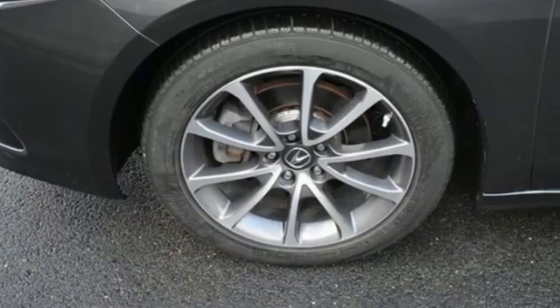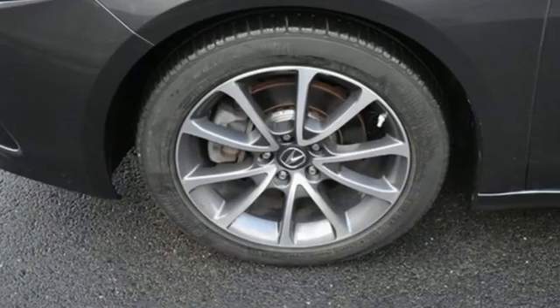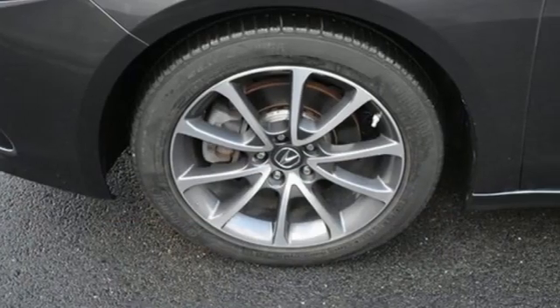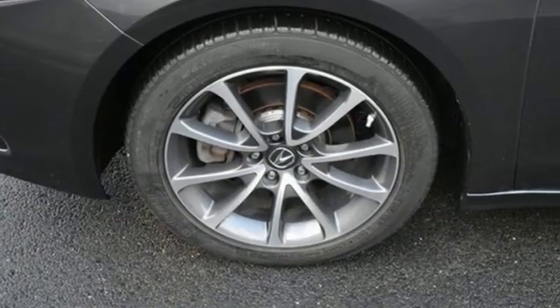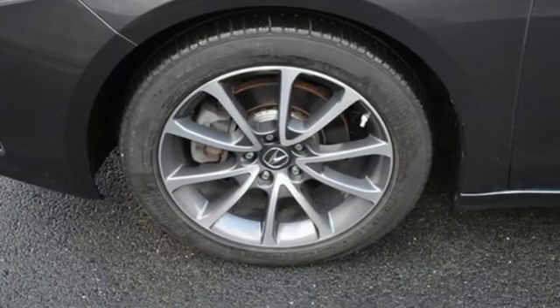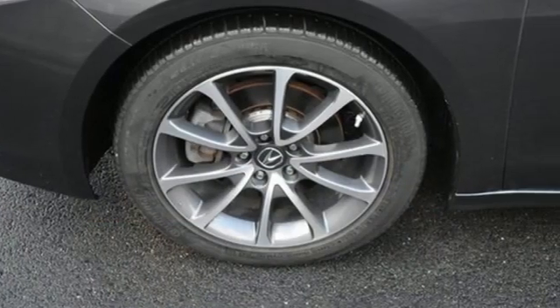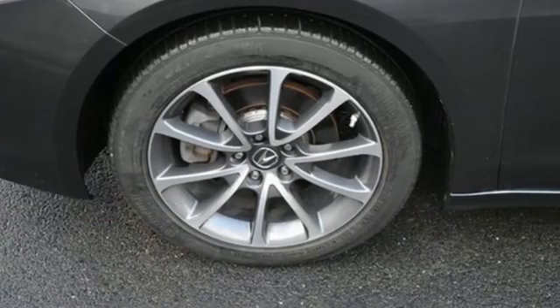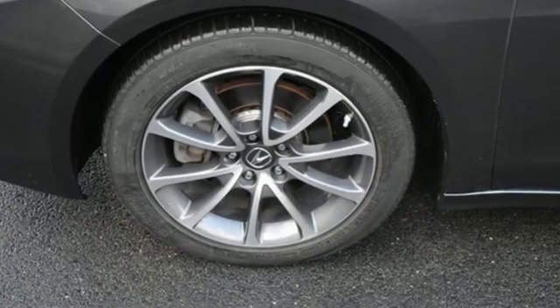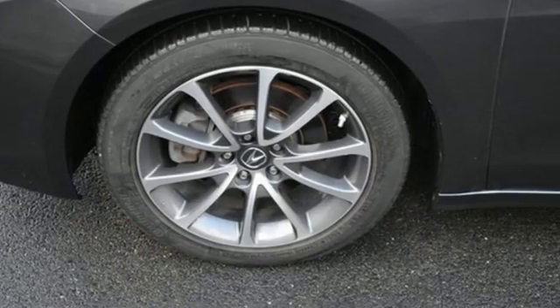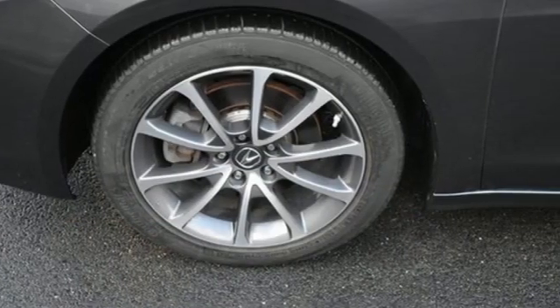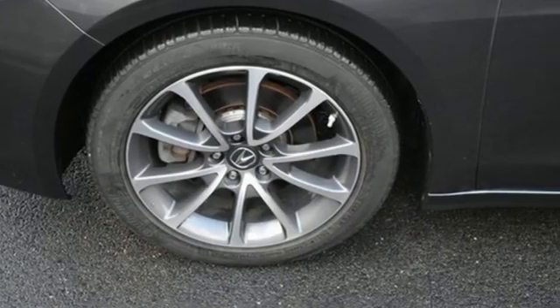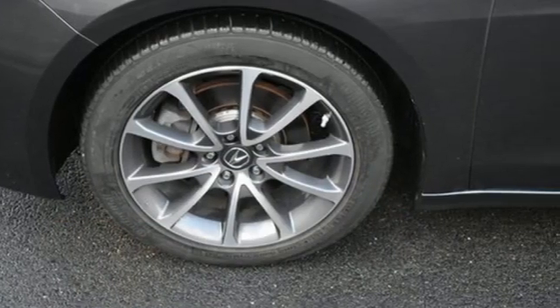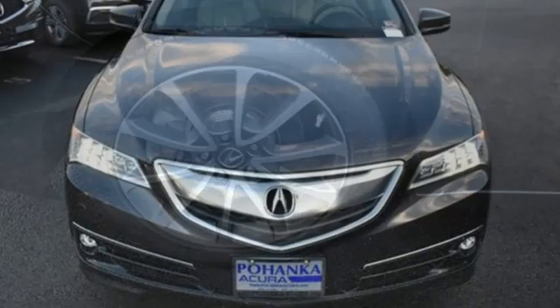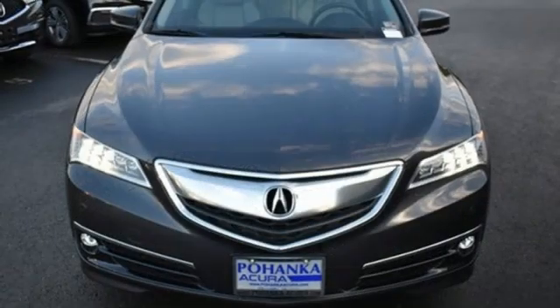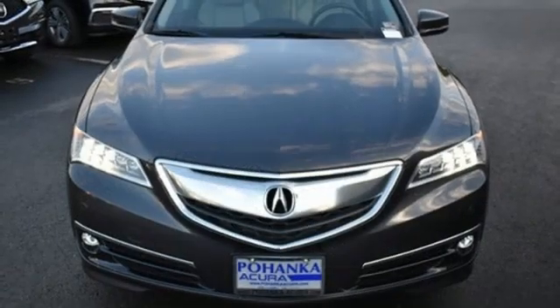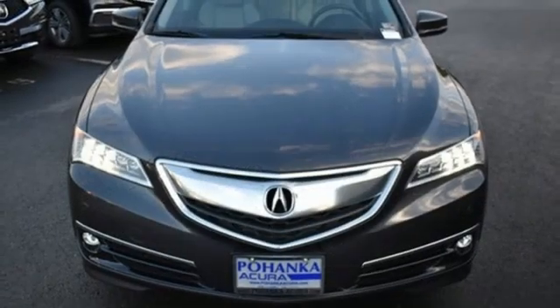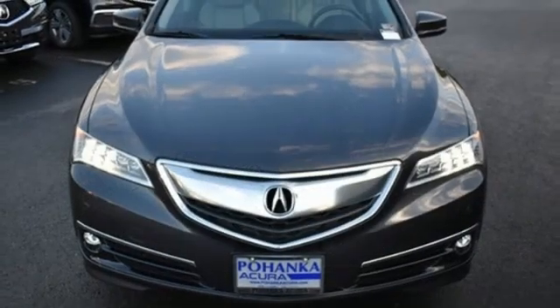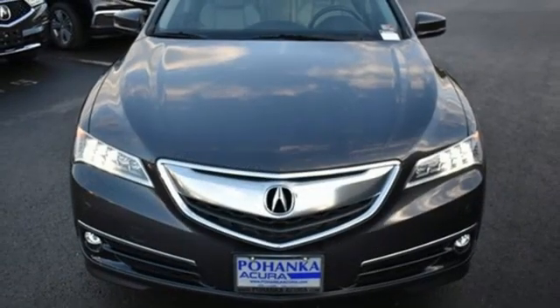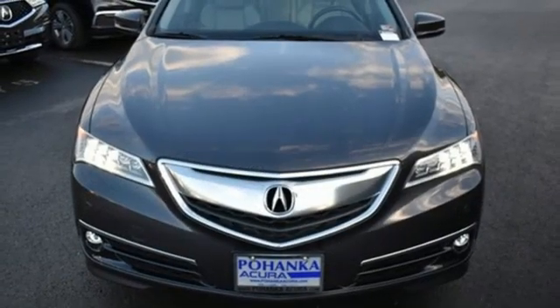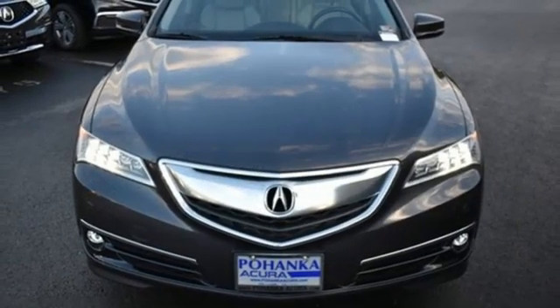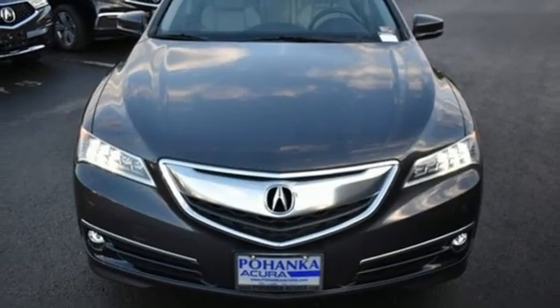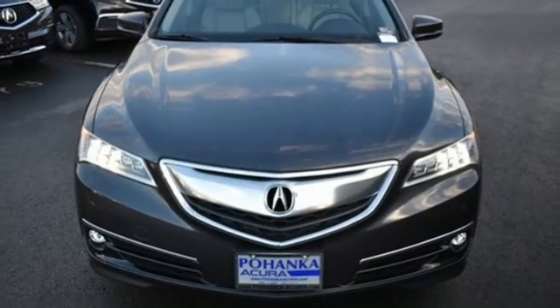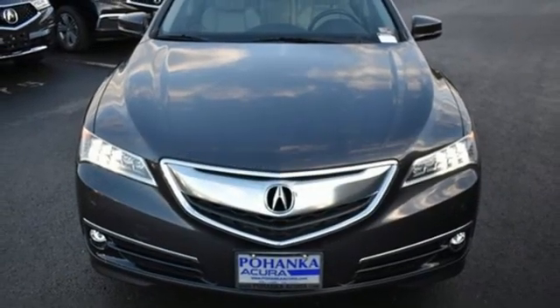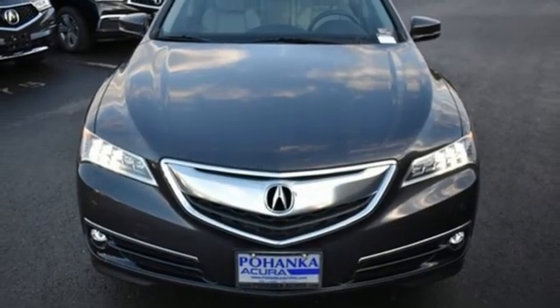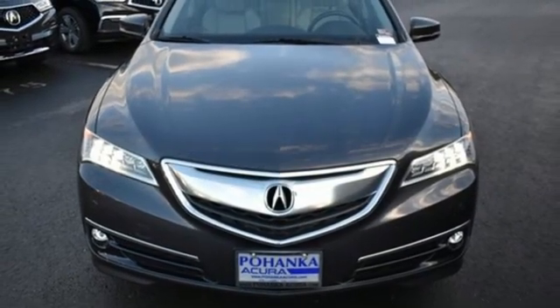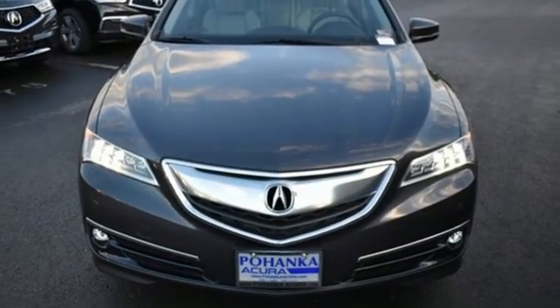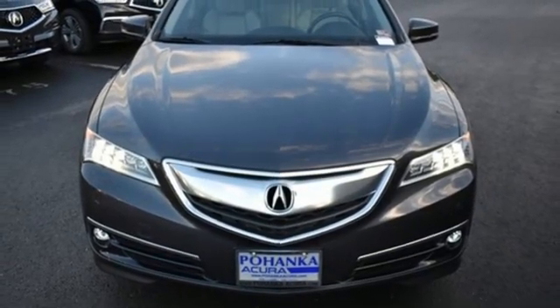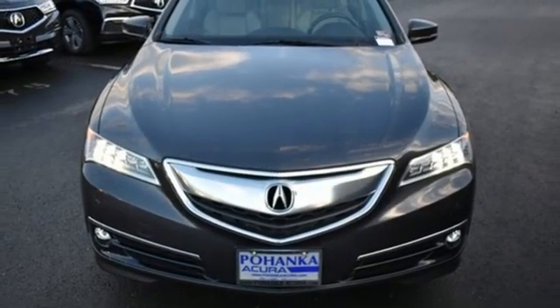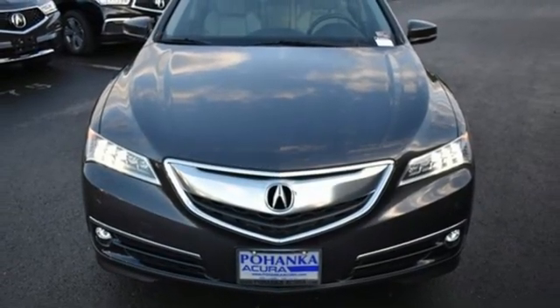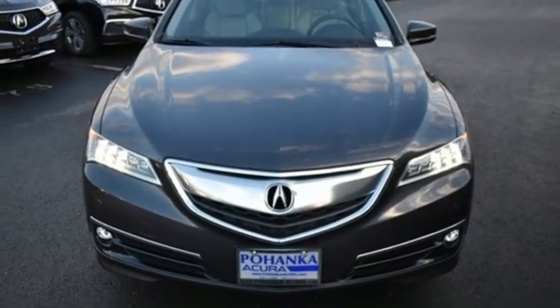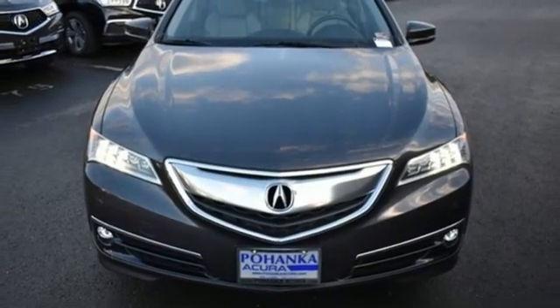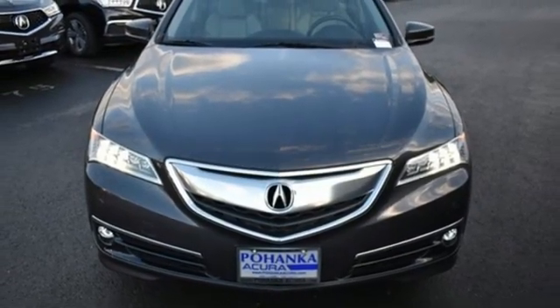Acura has a legacy of innovation. A legacy that continues here. Stop in for a test drive and make it yours today.